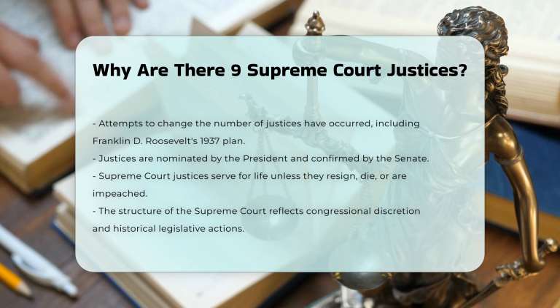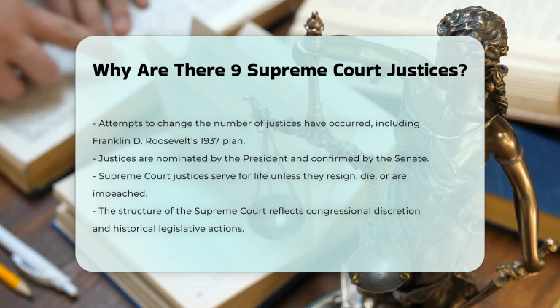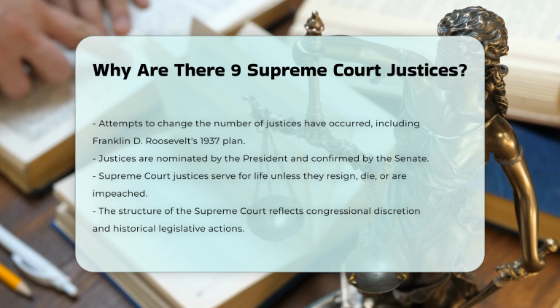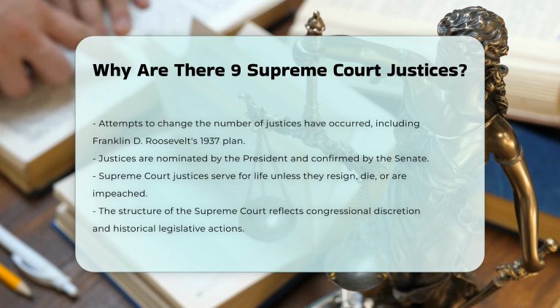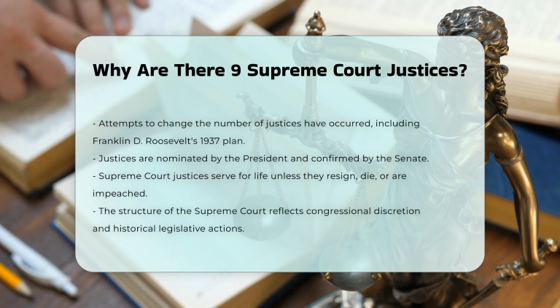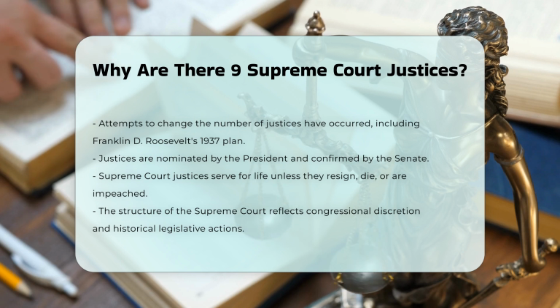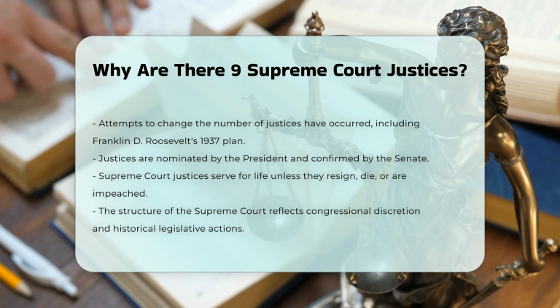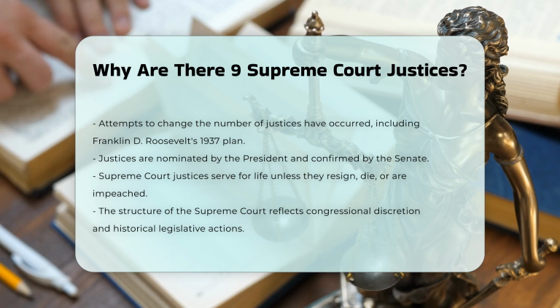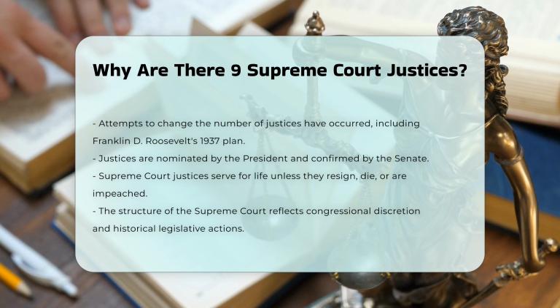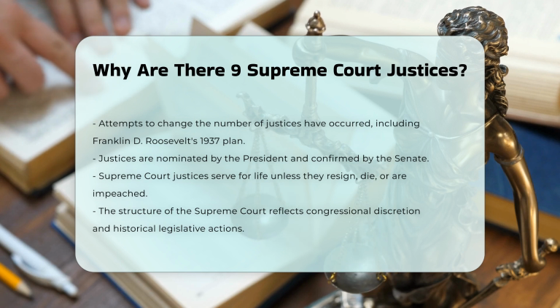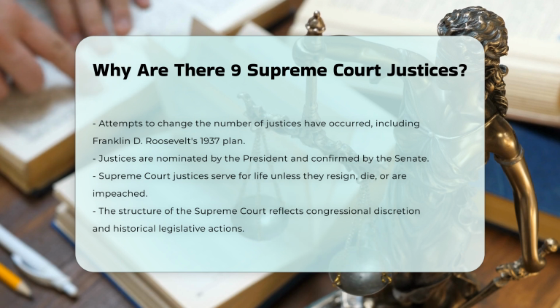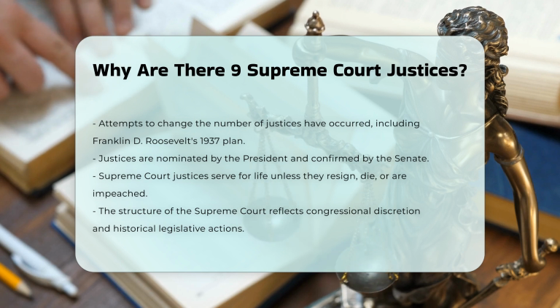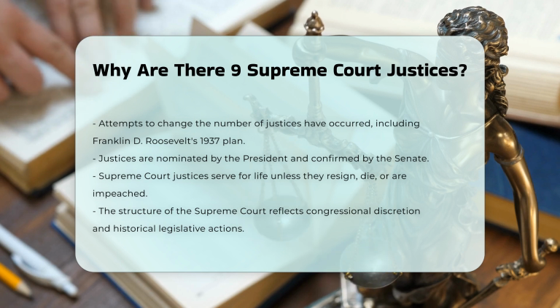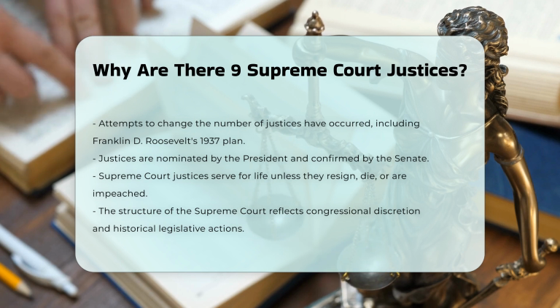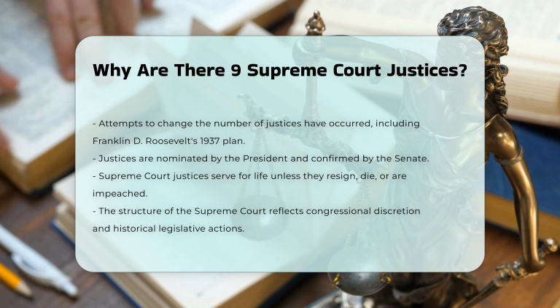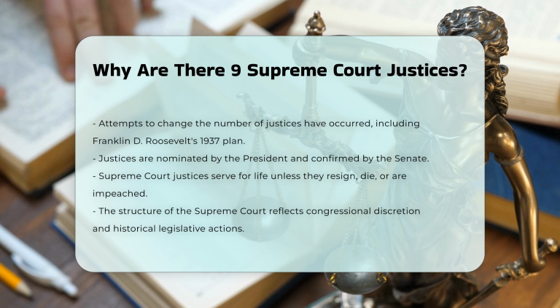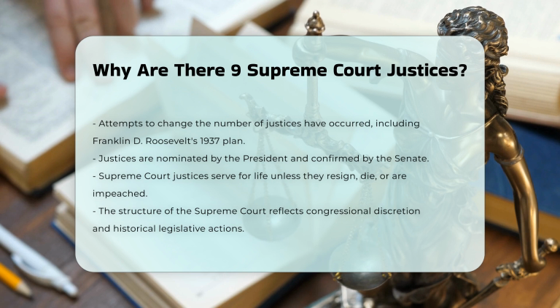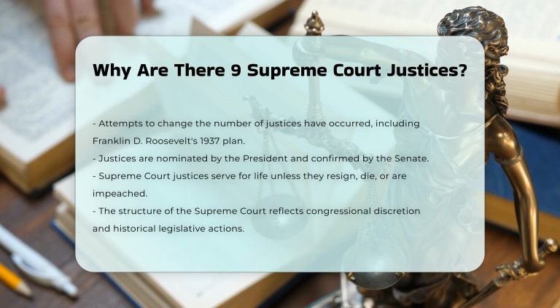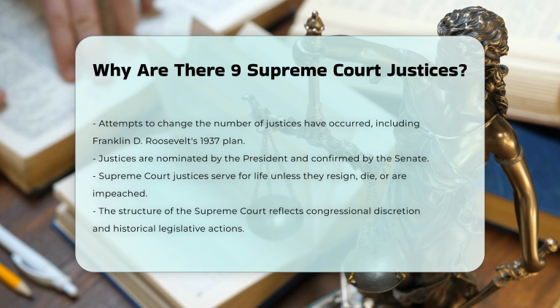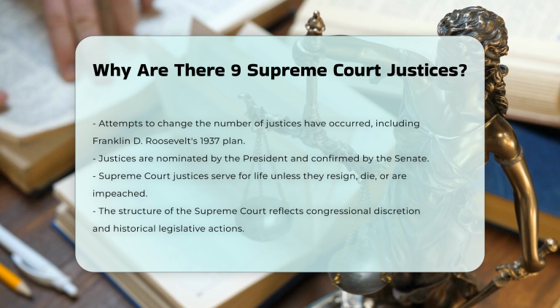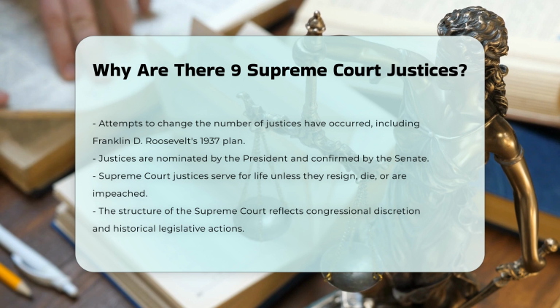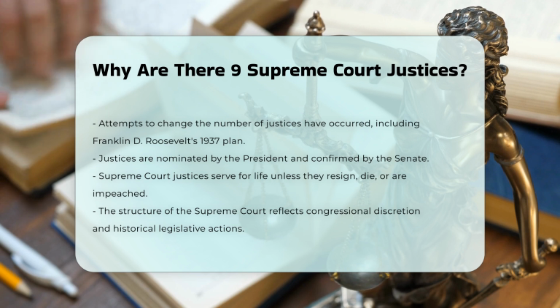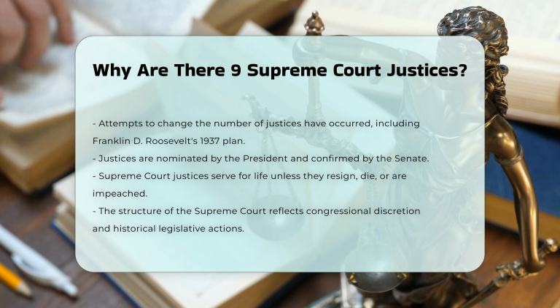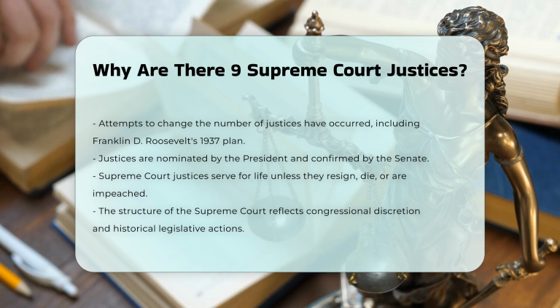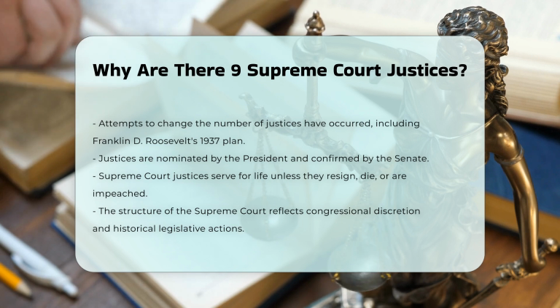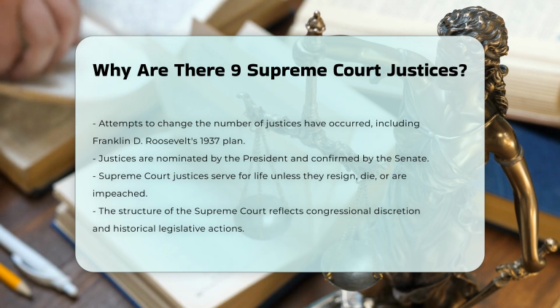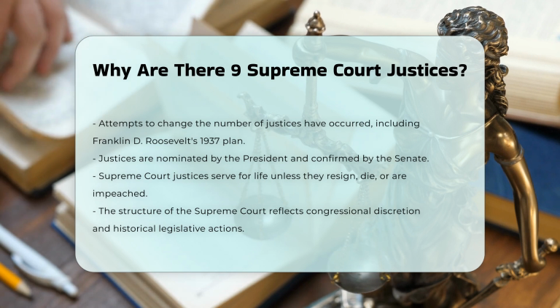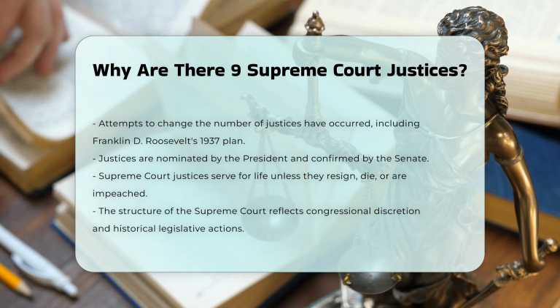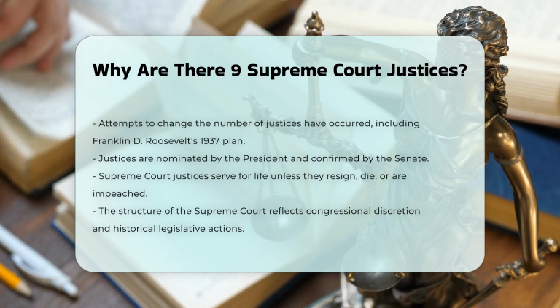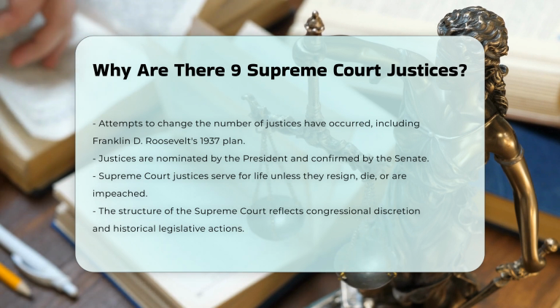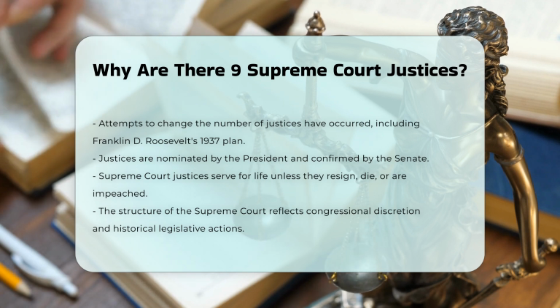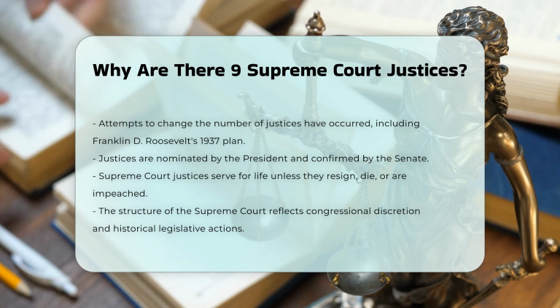The structure of the Supreme Court, including the number of justices, is a result of congressional discretion and historical legislative actions.